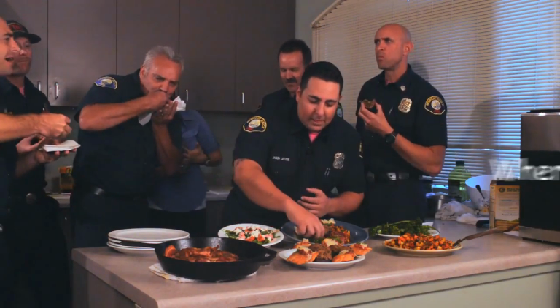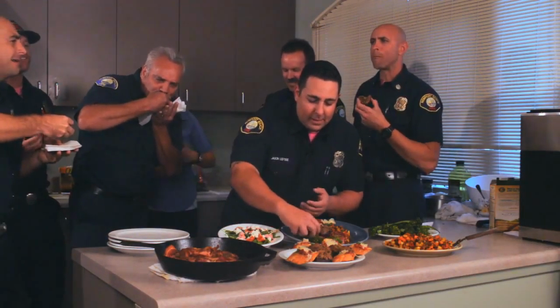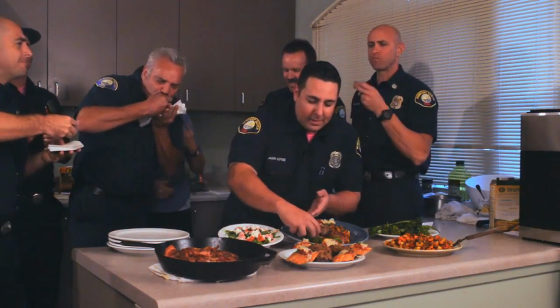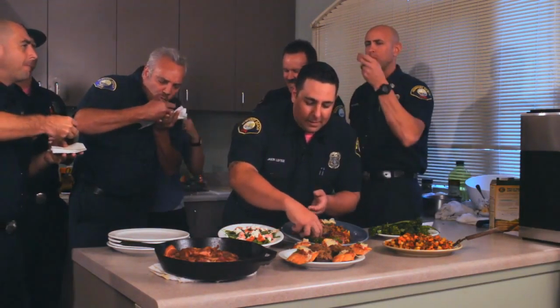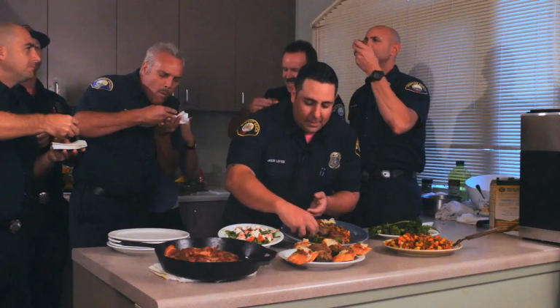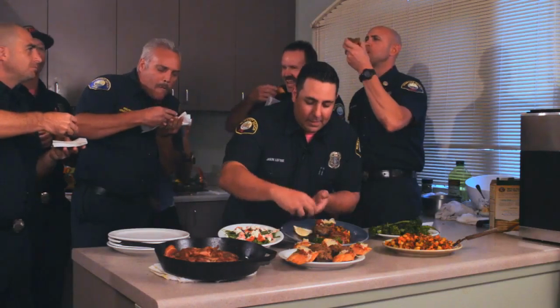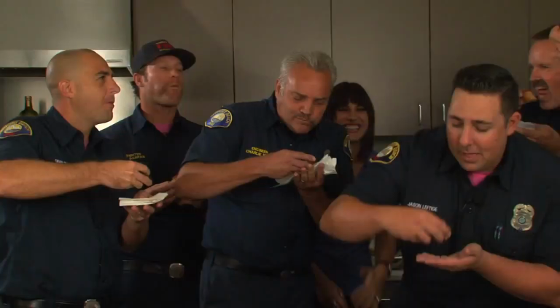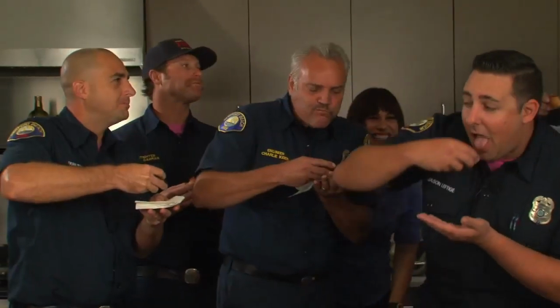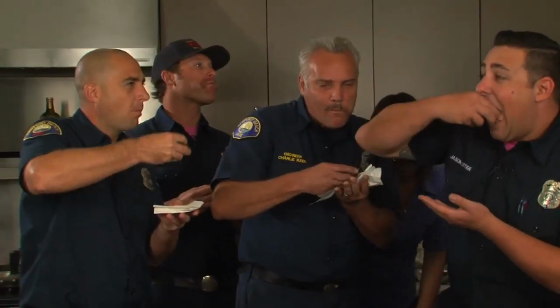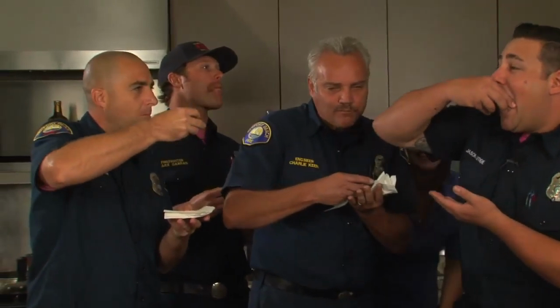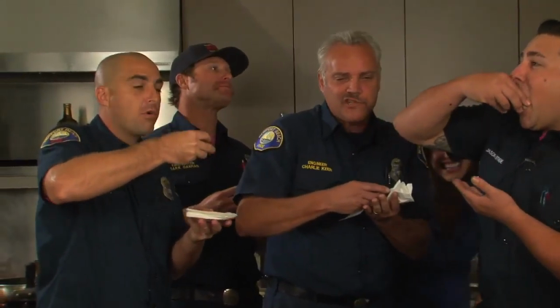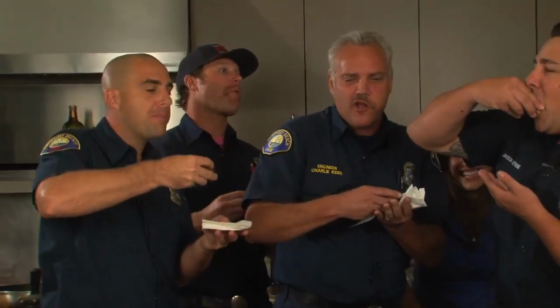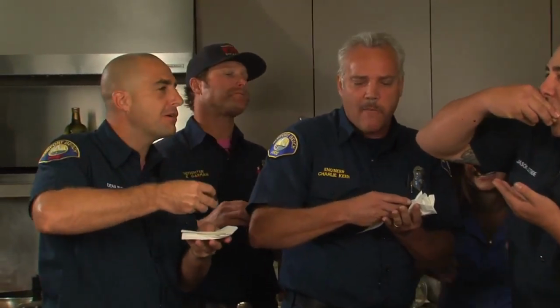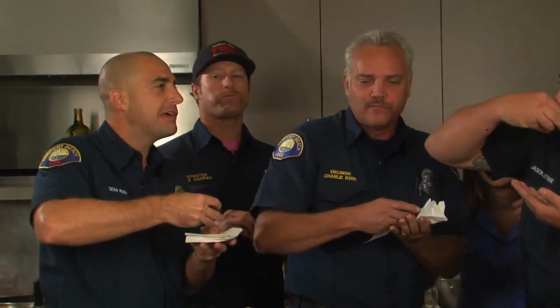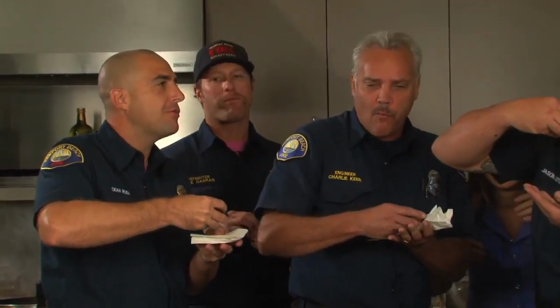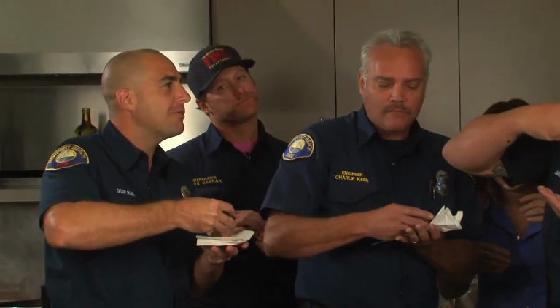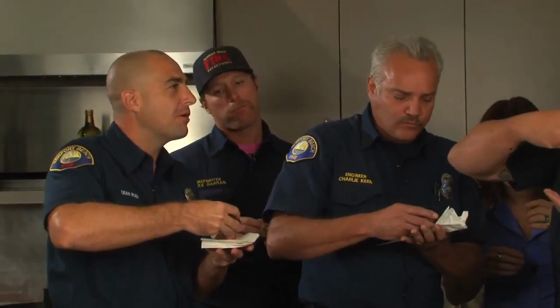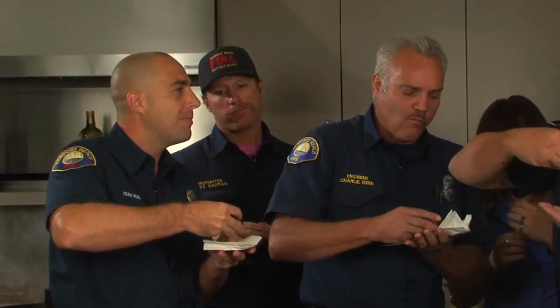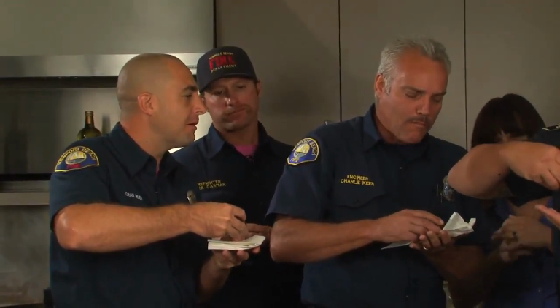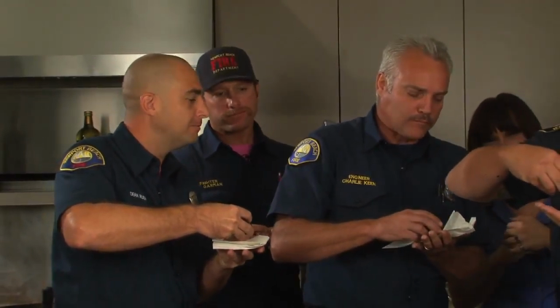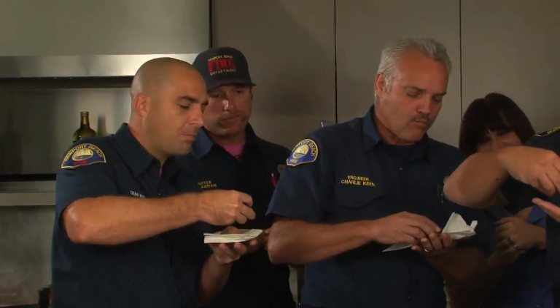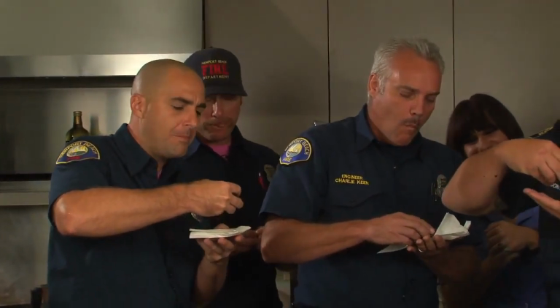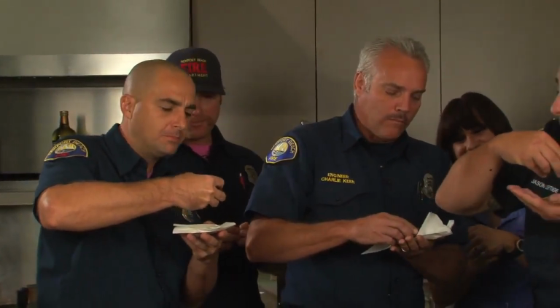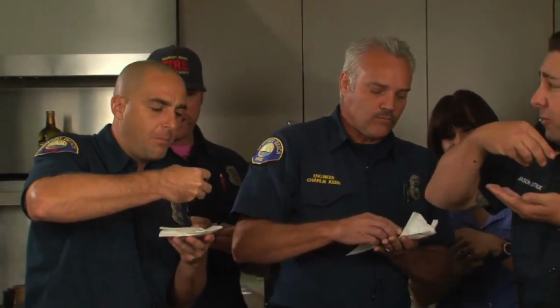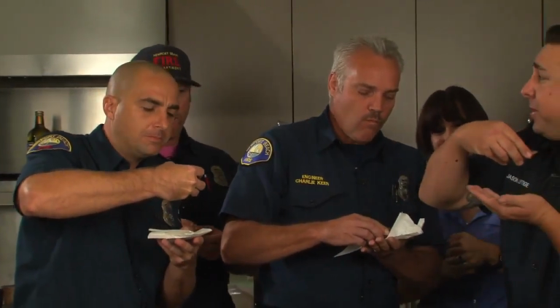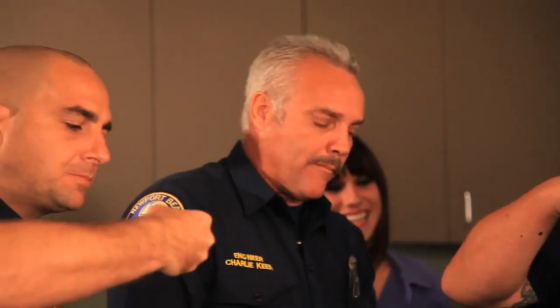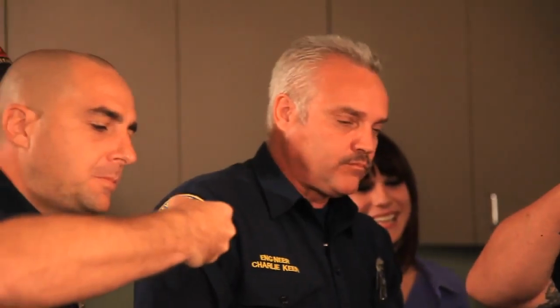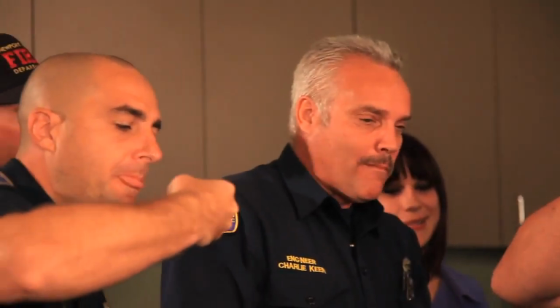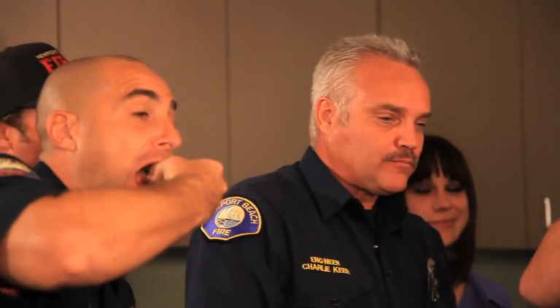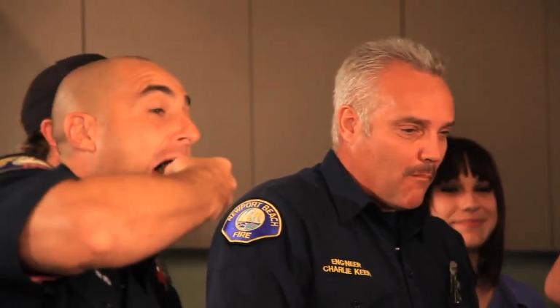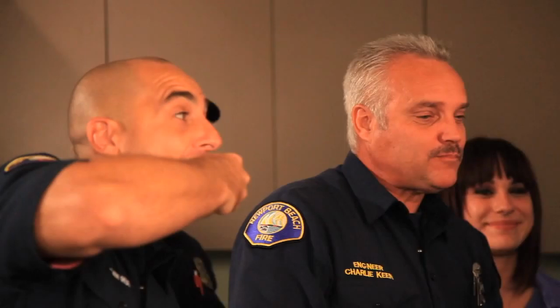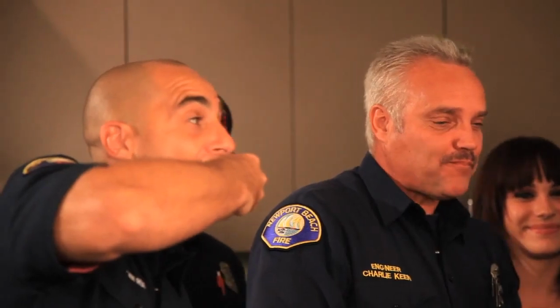Cool, you guys ready to eat? Absolutely. Let's do it. Let's bring everybody in. All right guys, dig in.